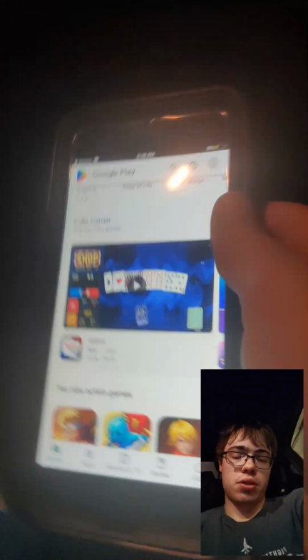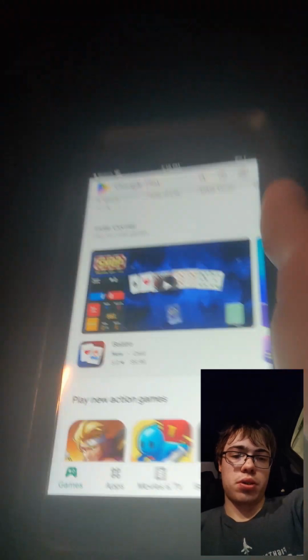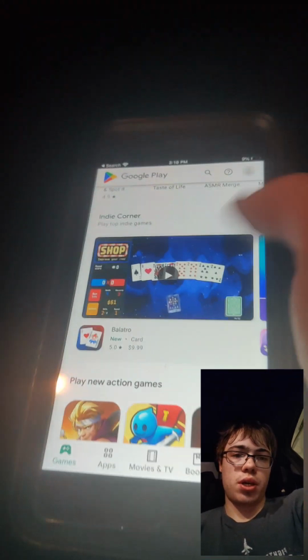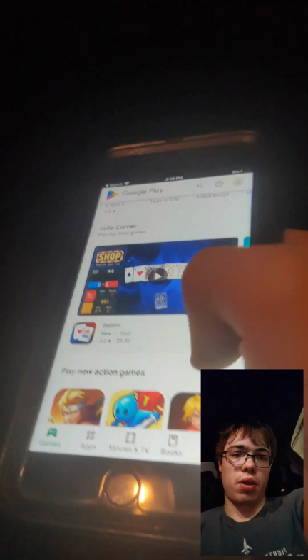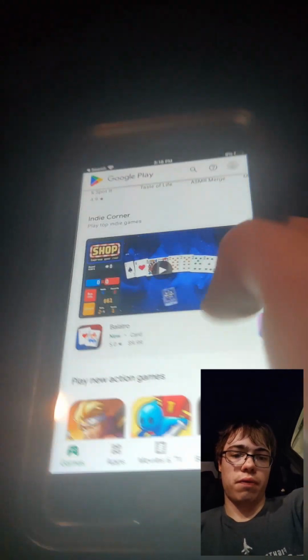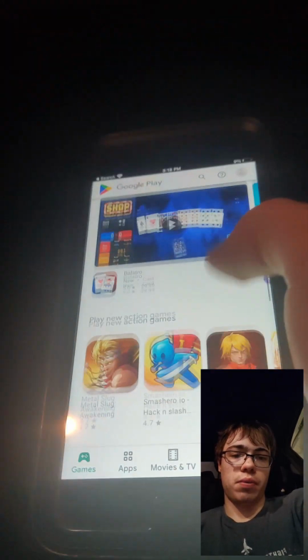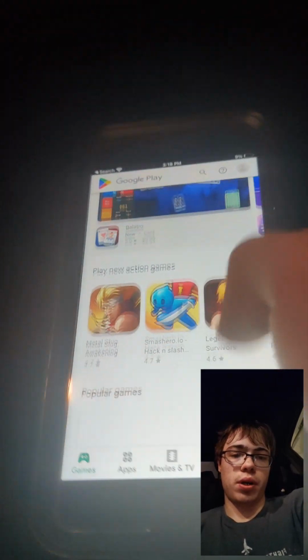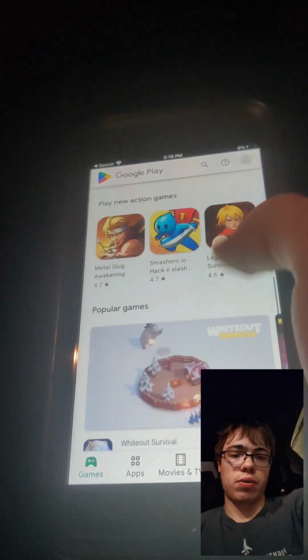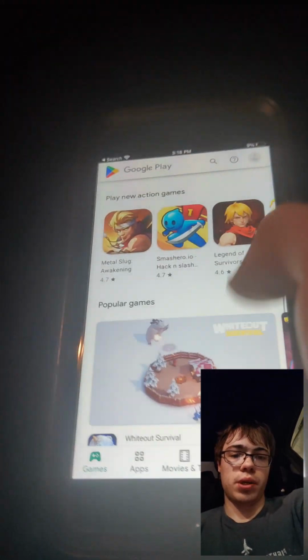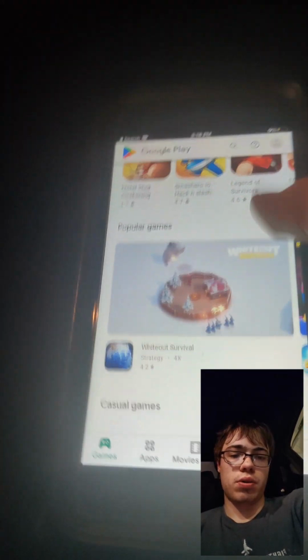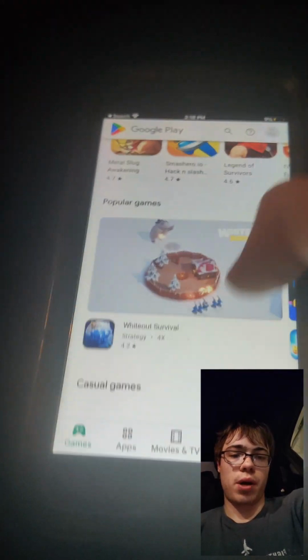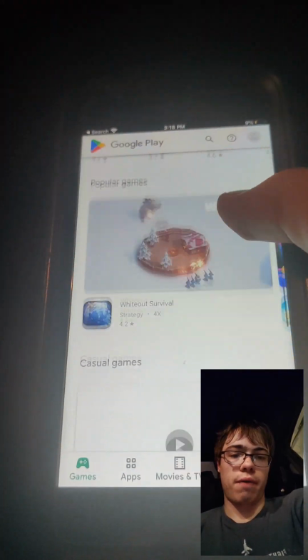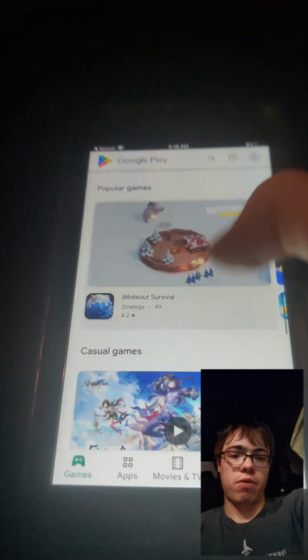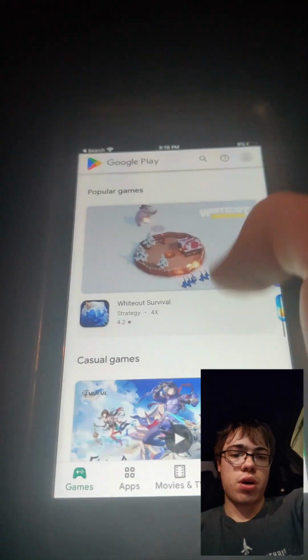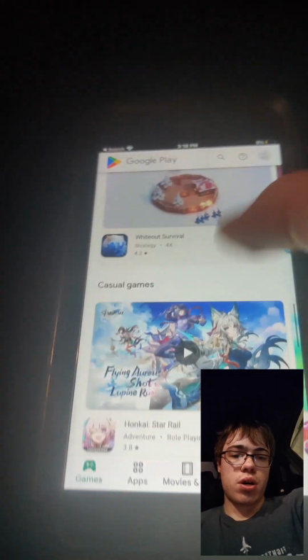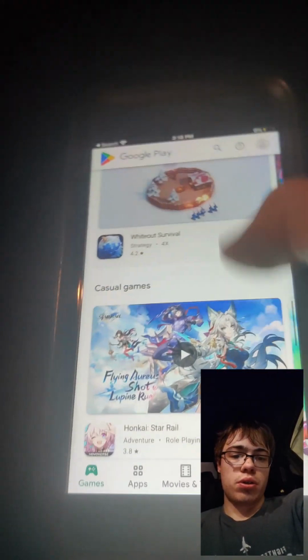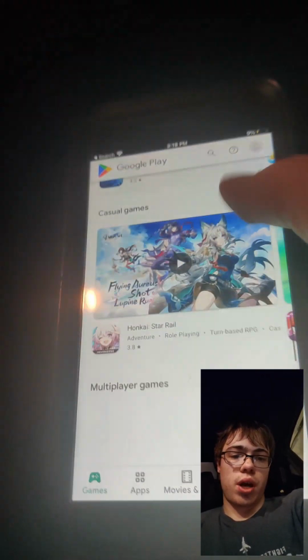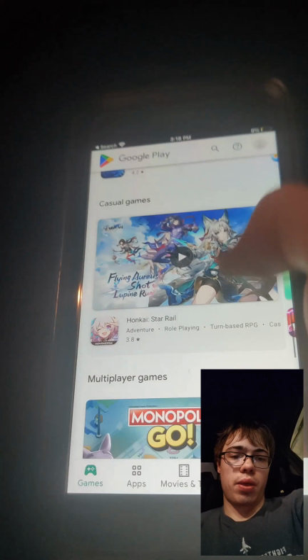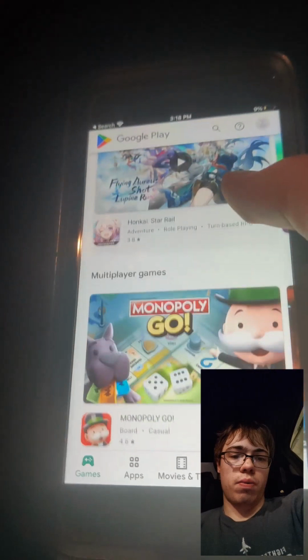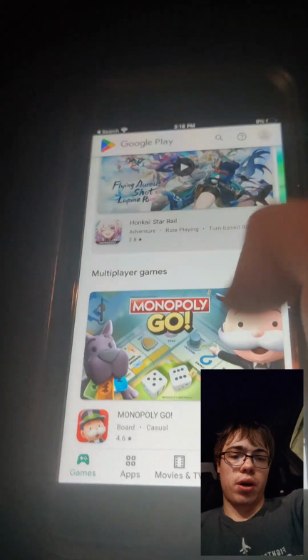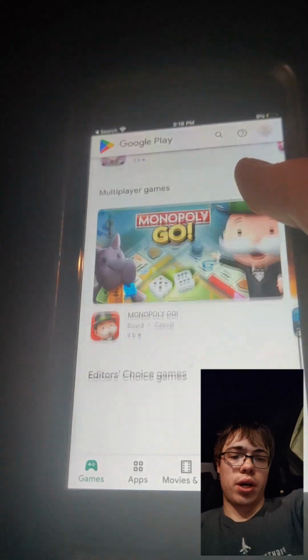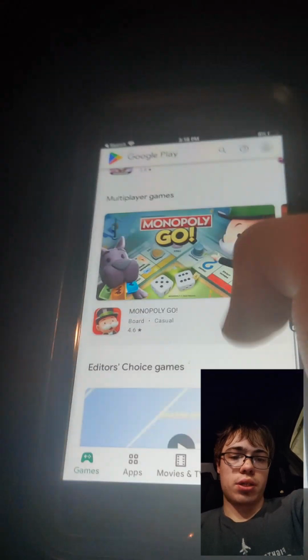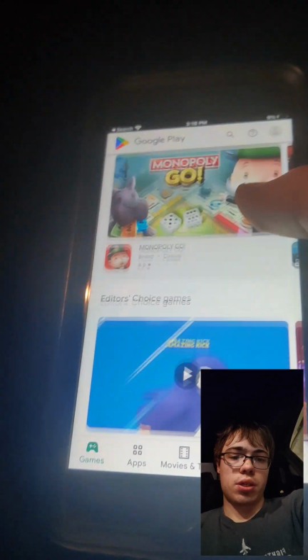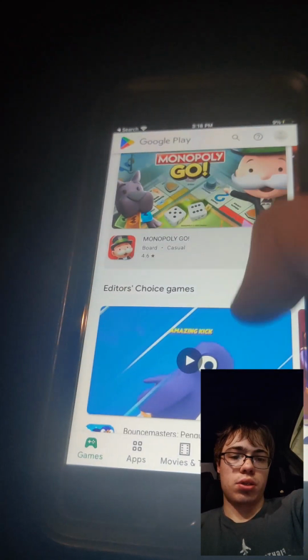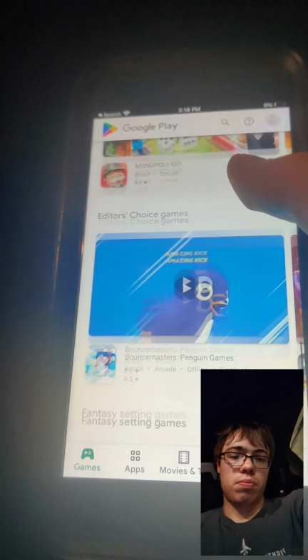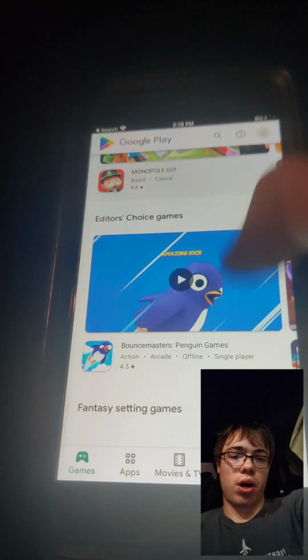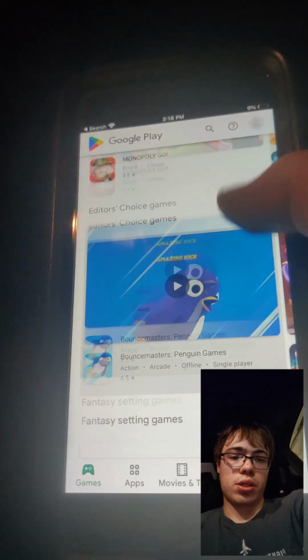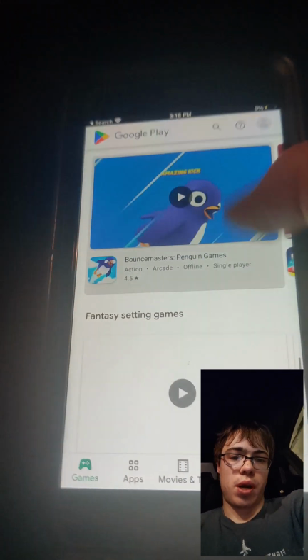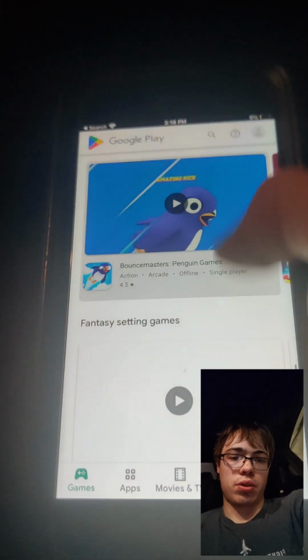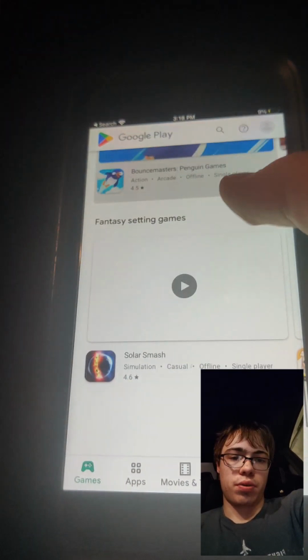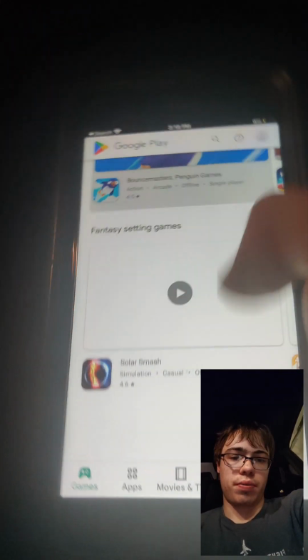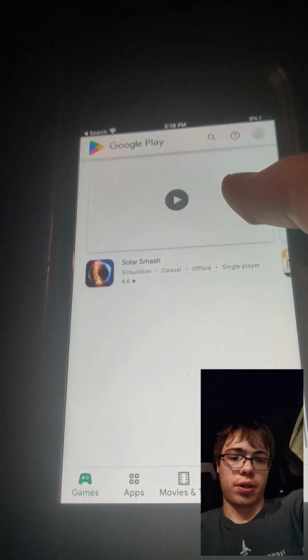As you can see I have the fully working Google Play Store on my iPhone. Get the word out guys because this is super awesome and it totally works.